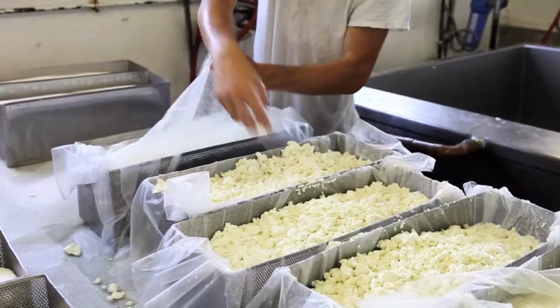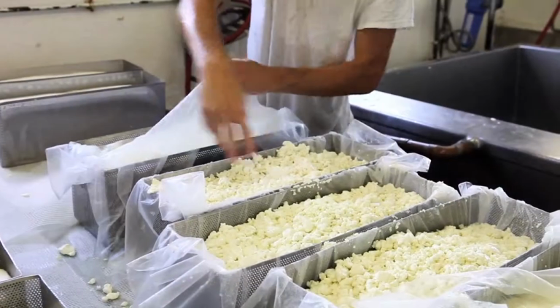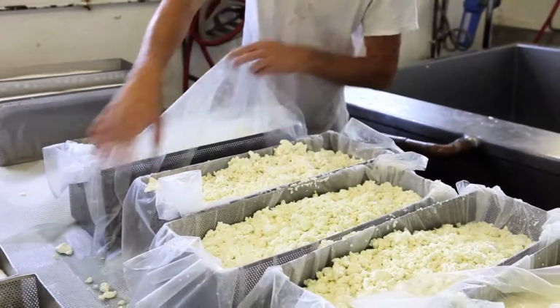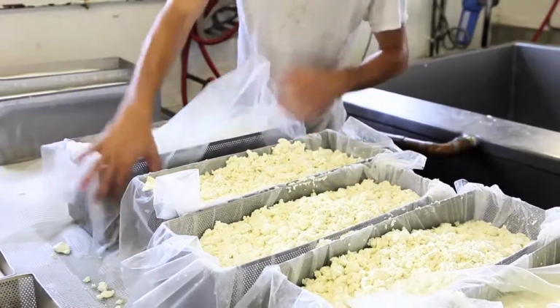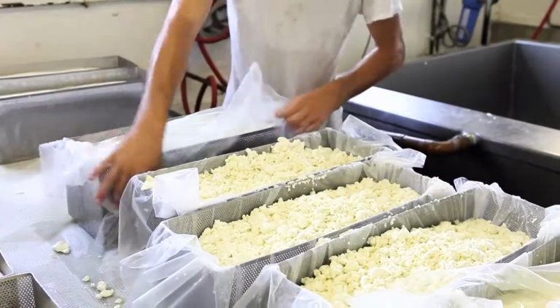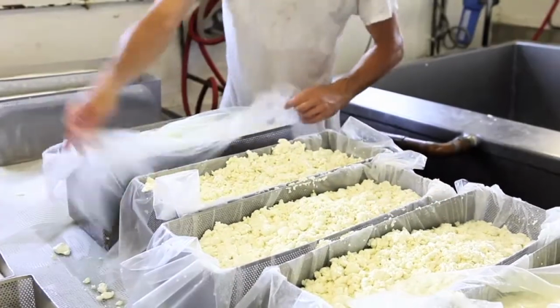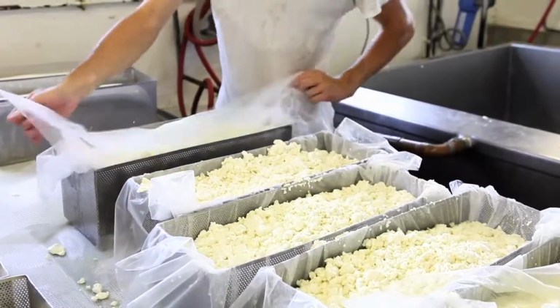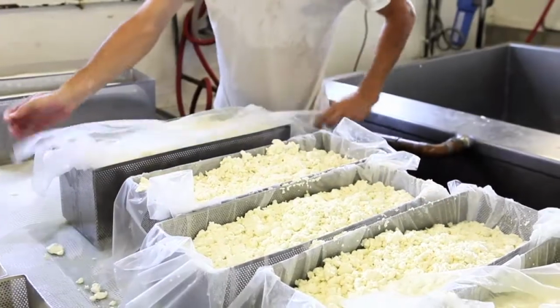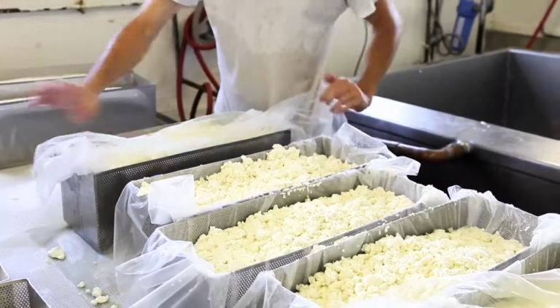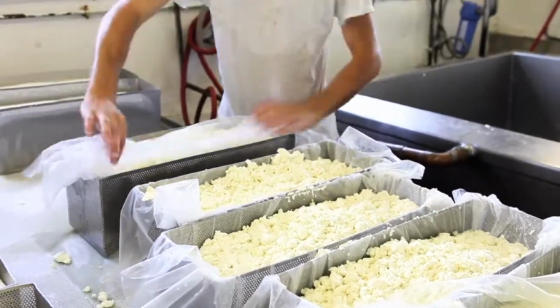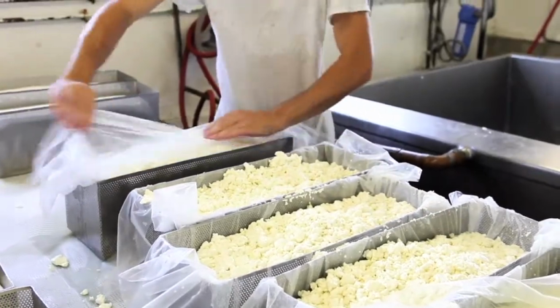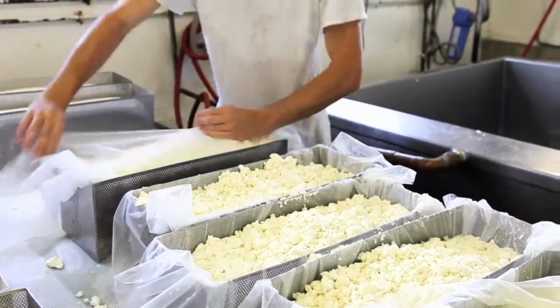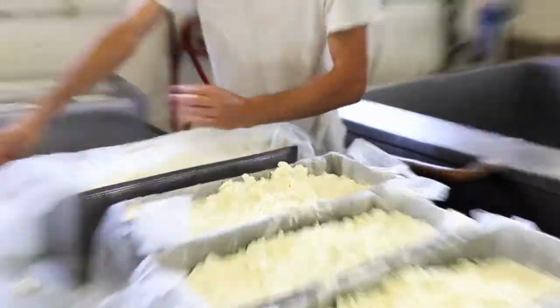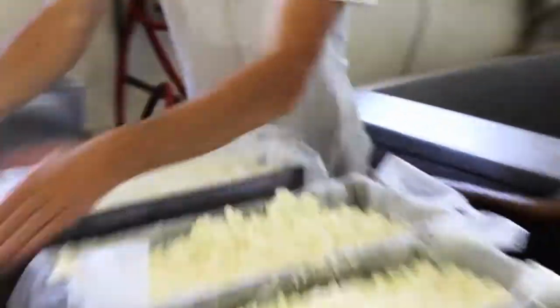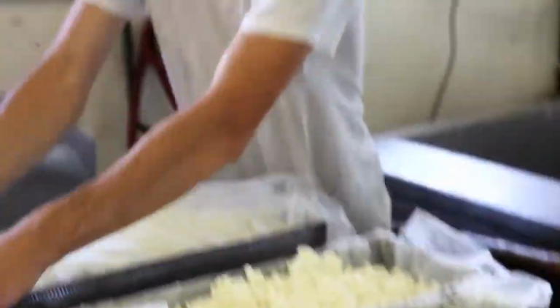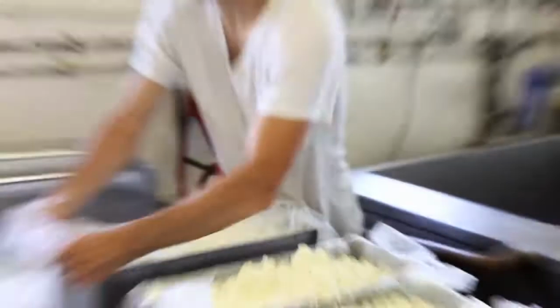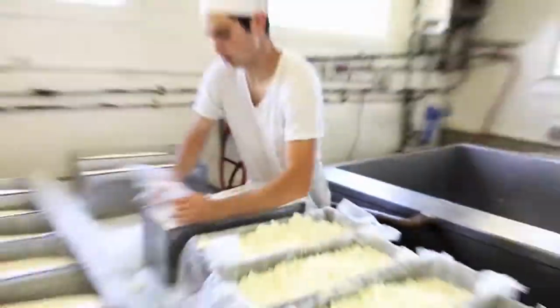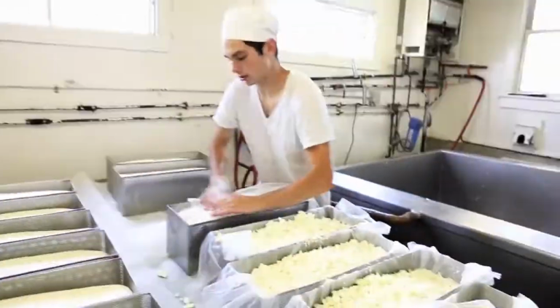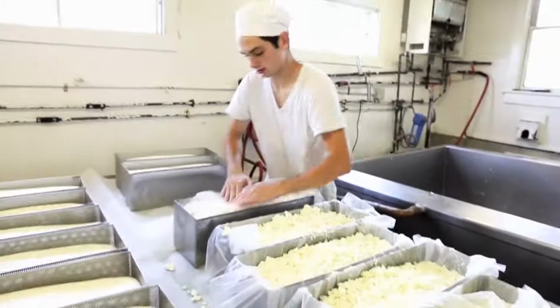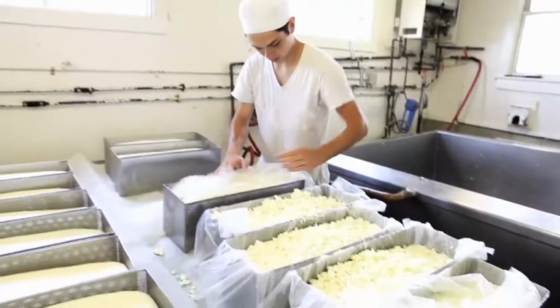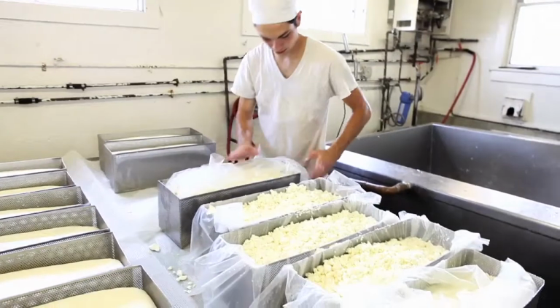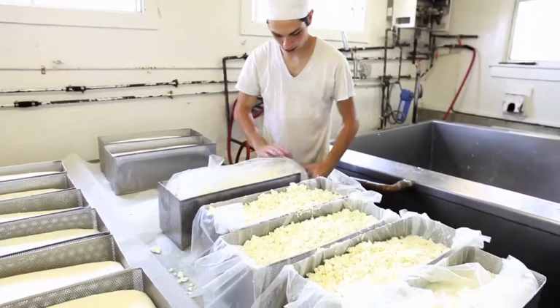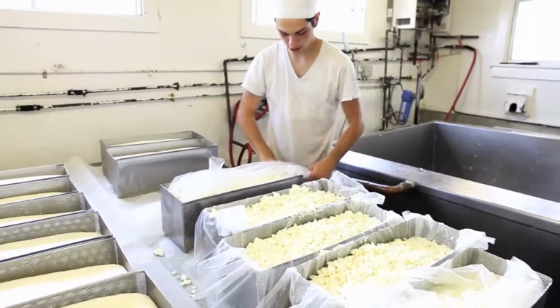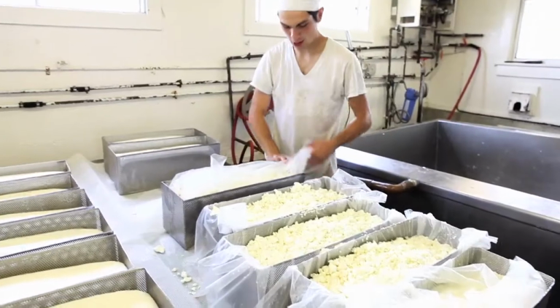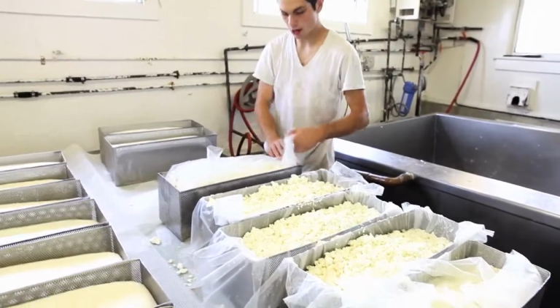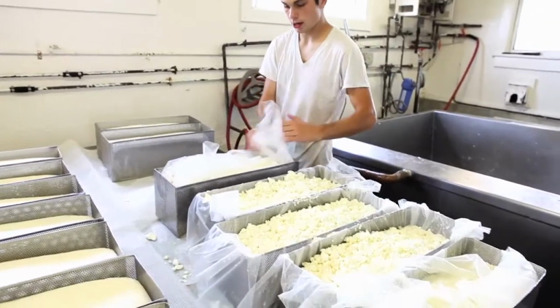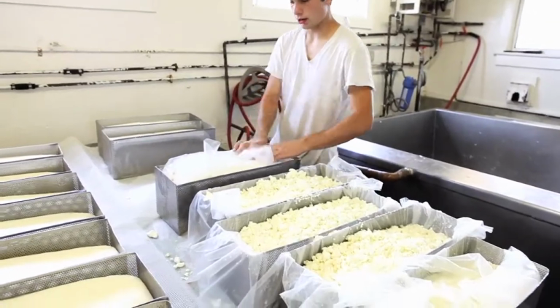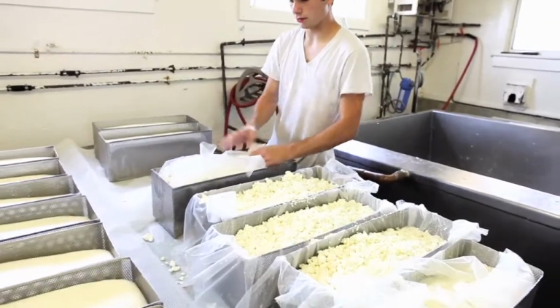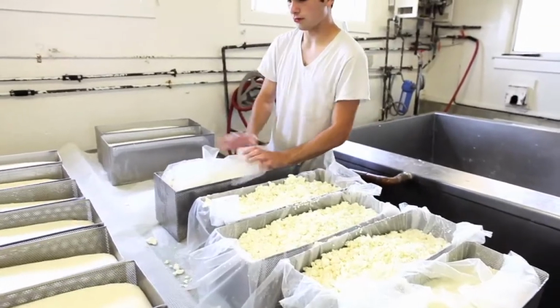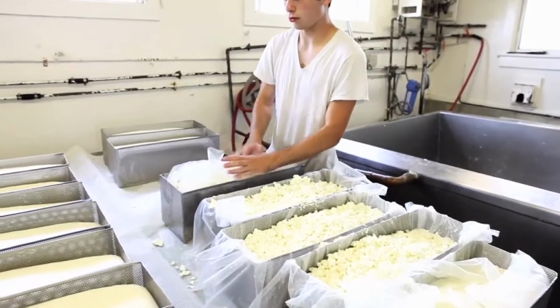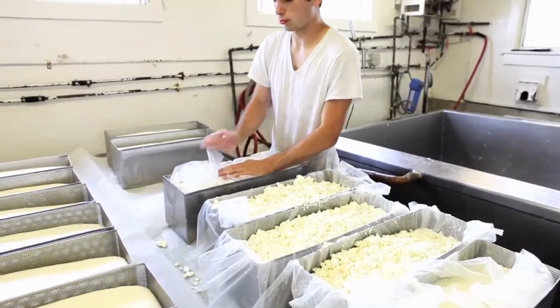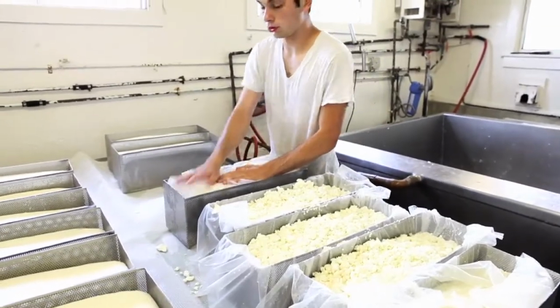Right now I'm just flipping the cheese so it can acidify and form uniformly.